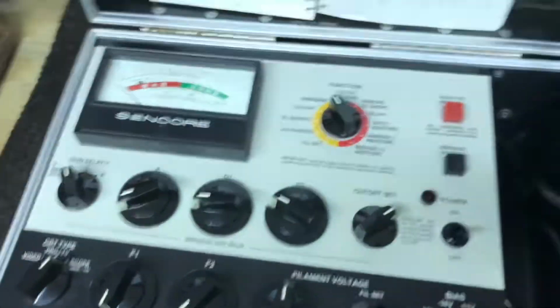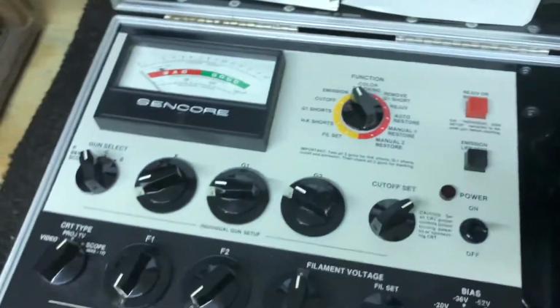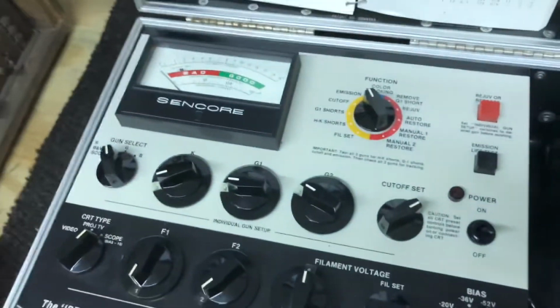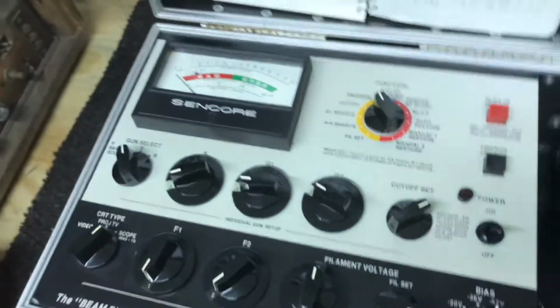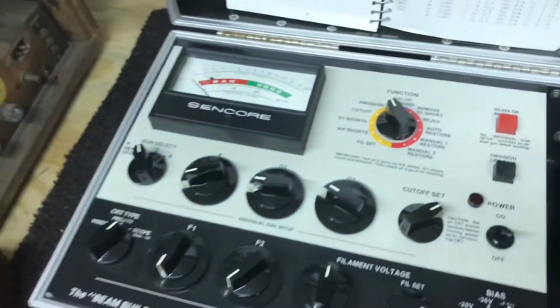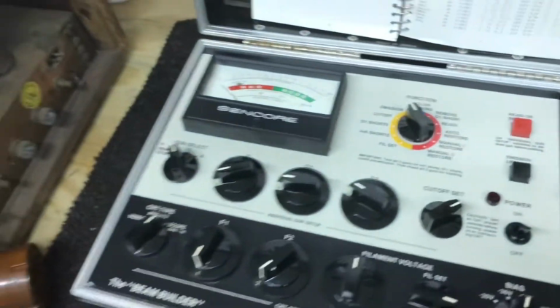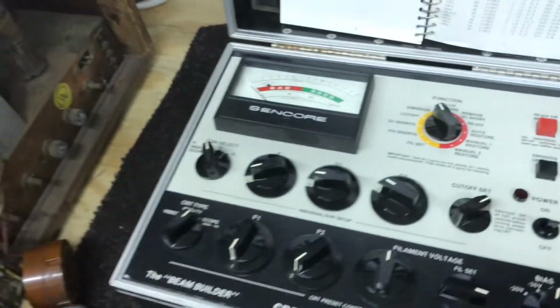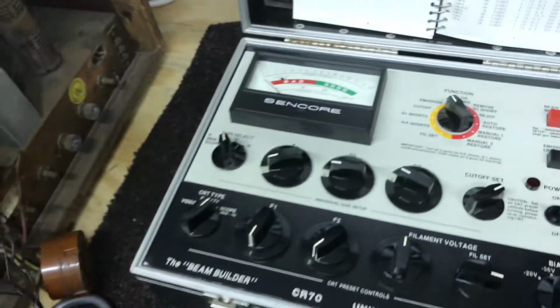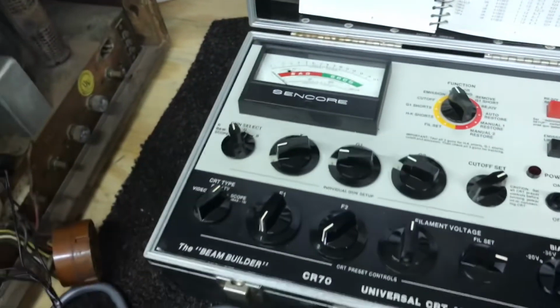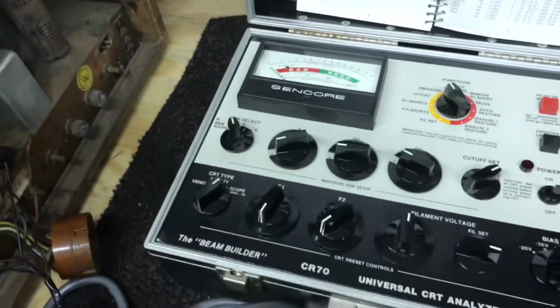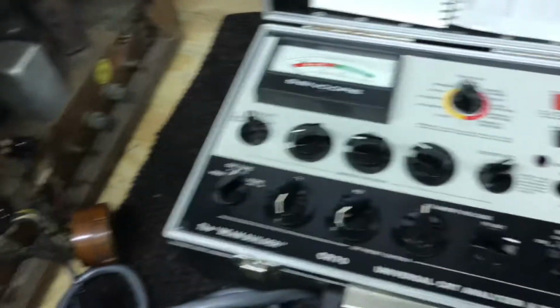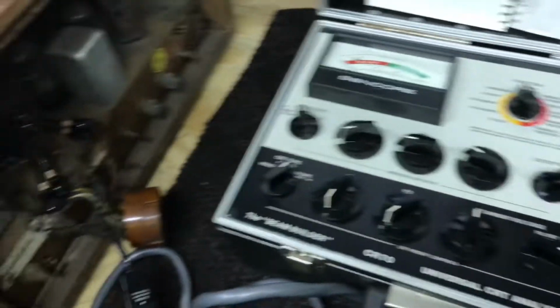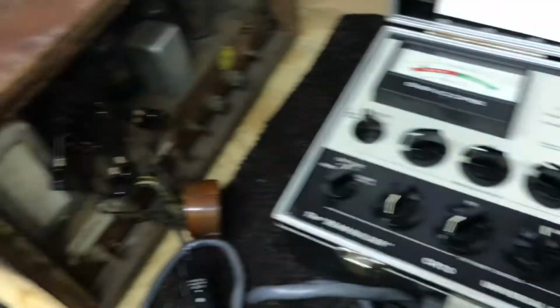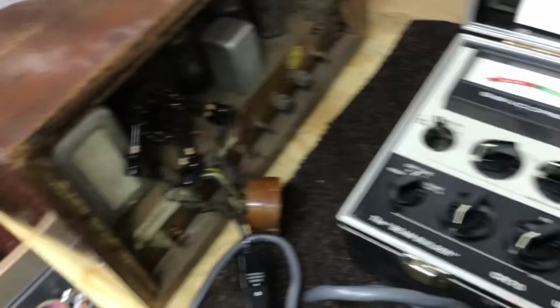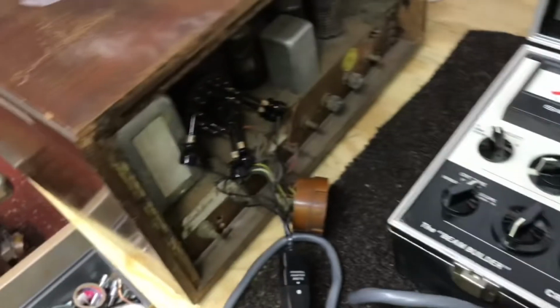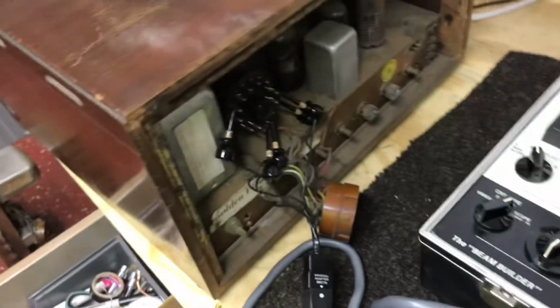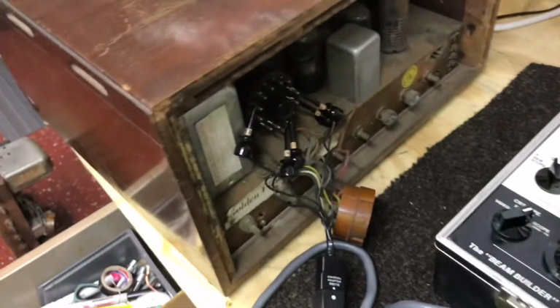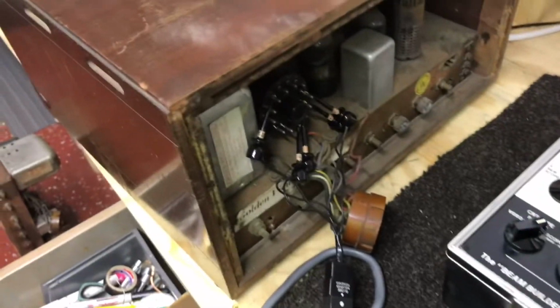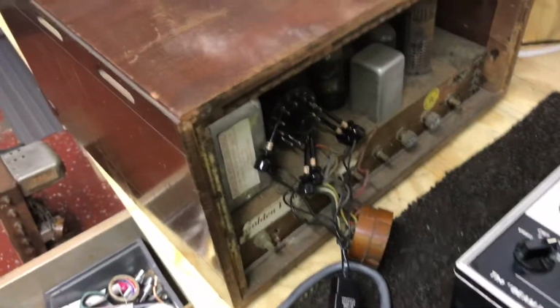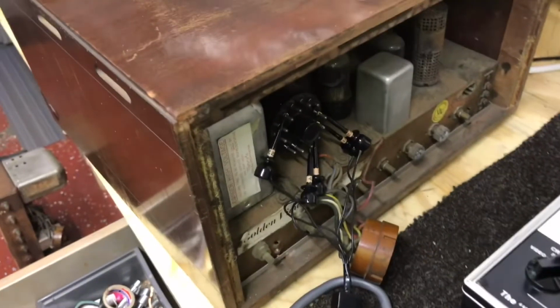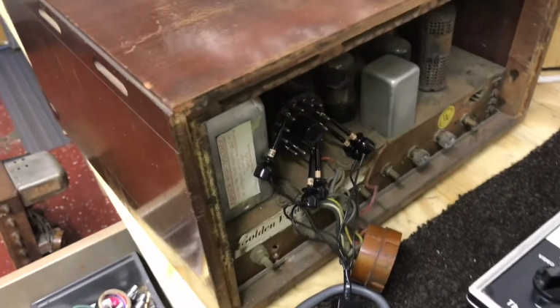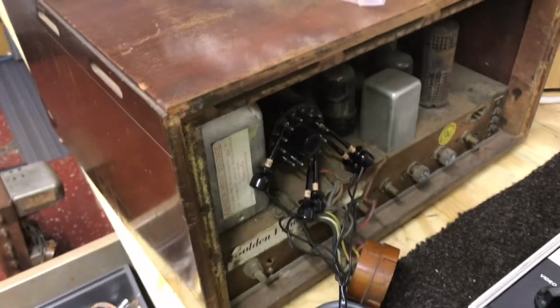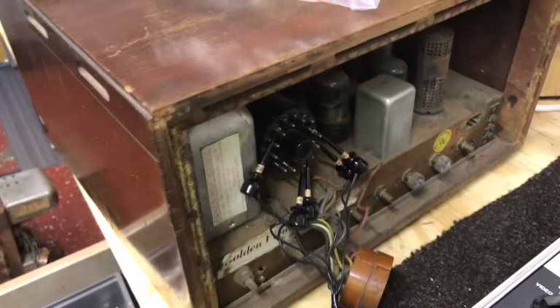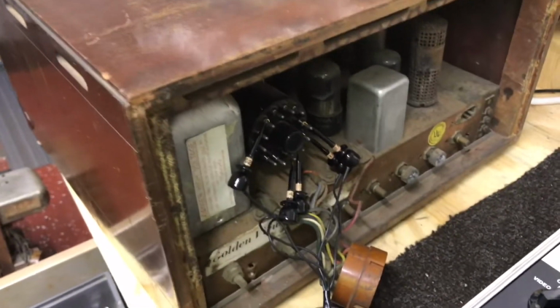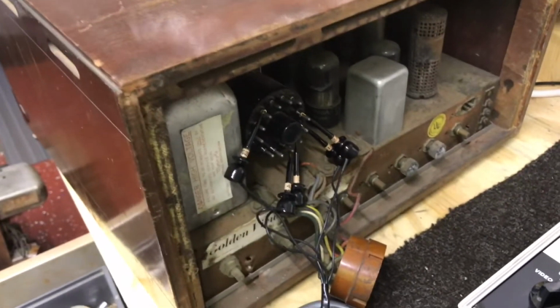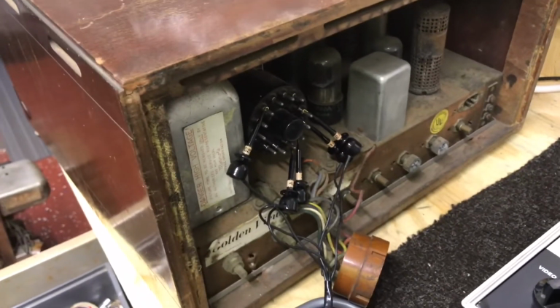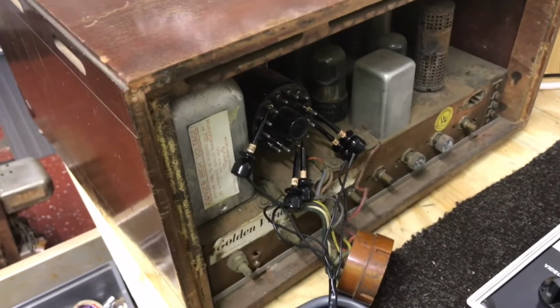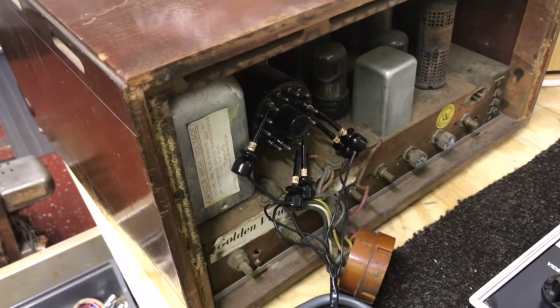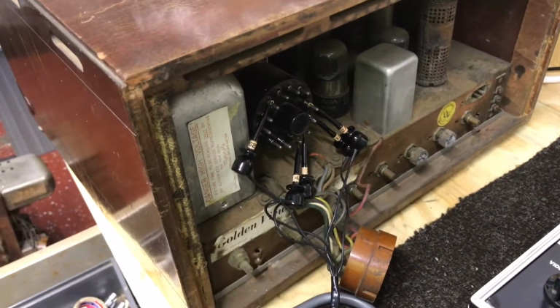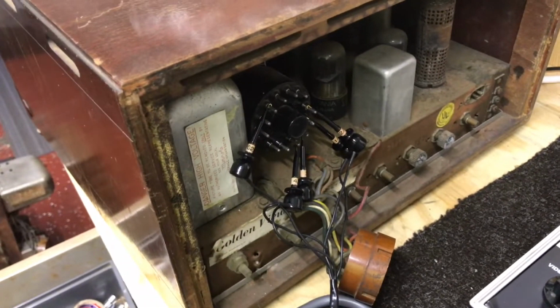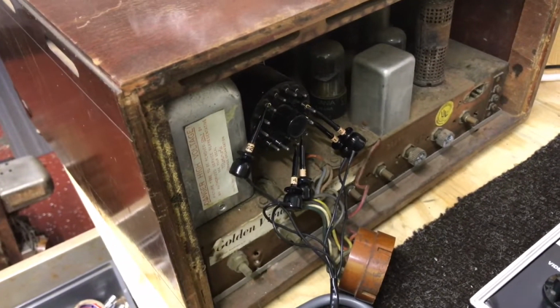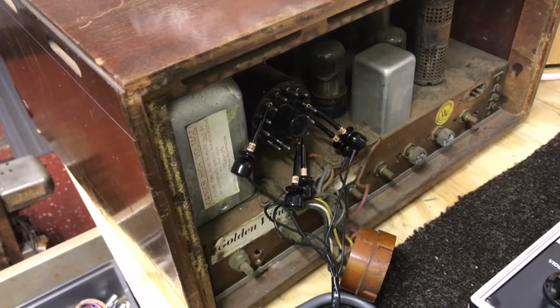Alright, enough of that. We've got two more to test - so number seven: pretty weak.